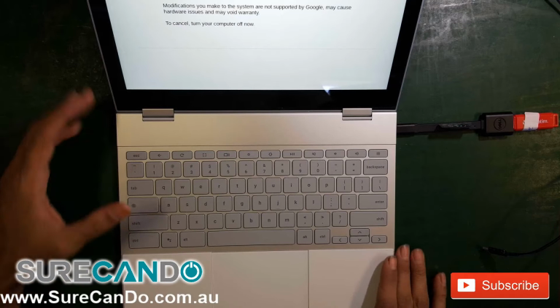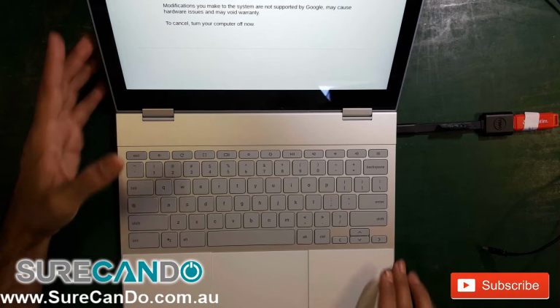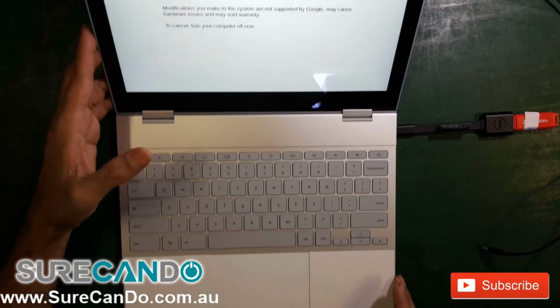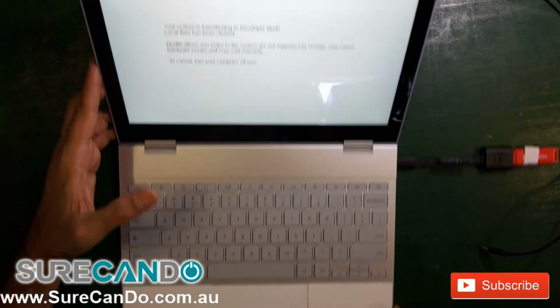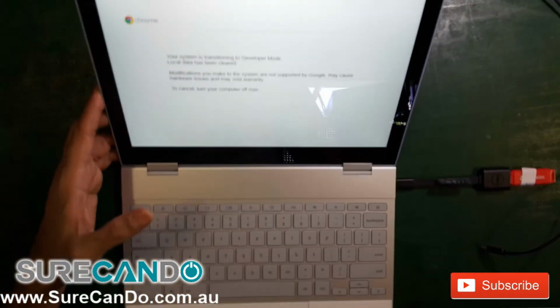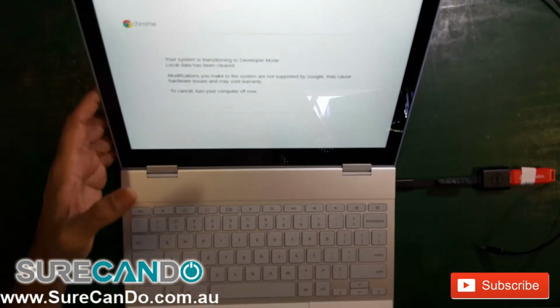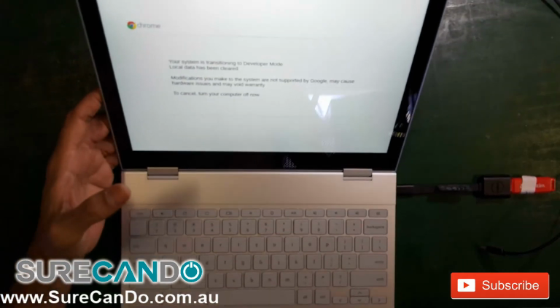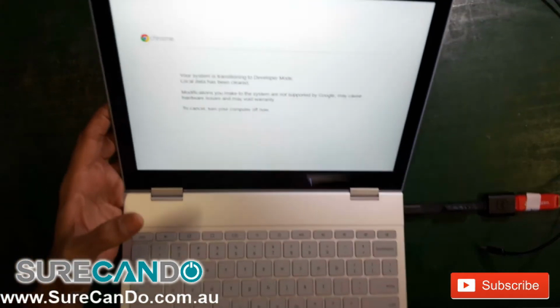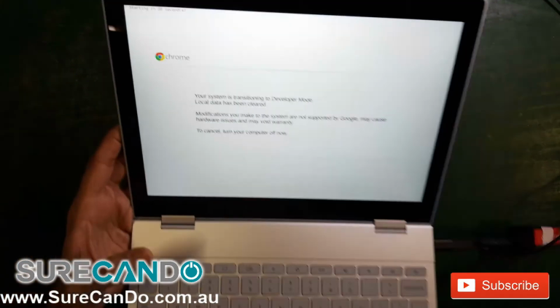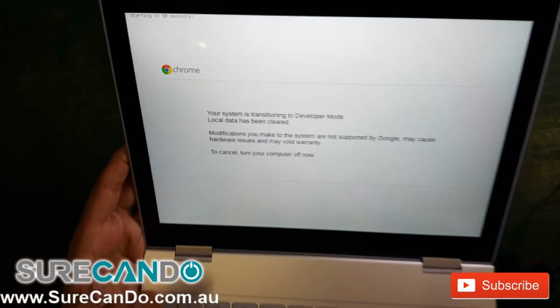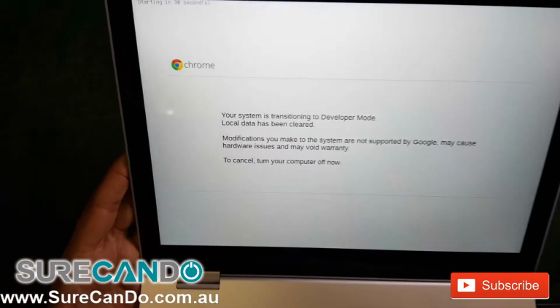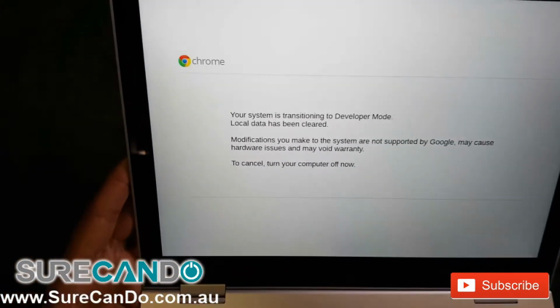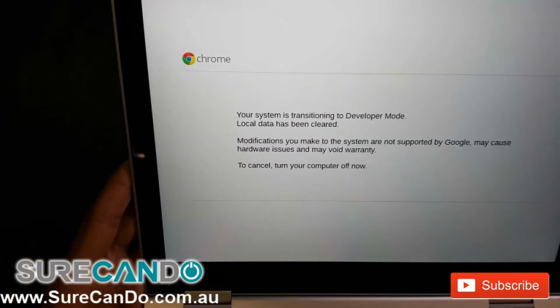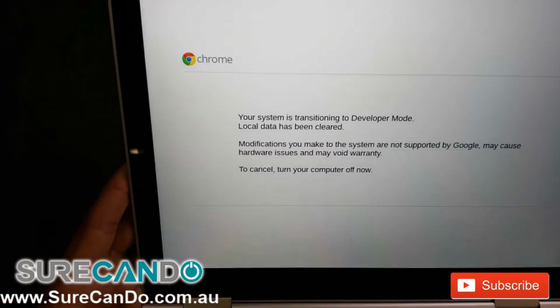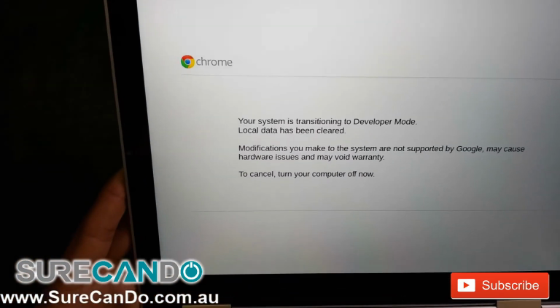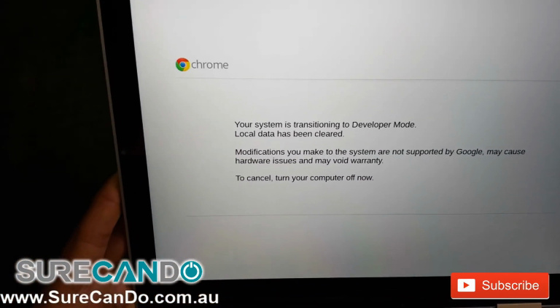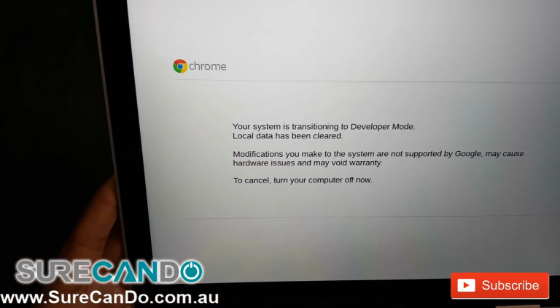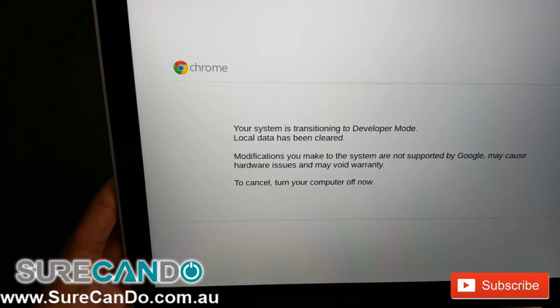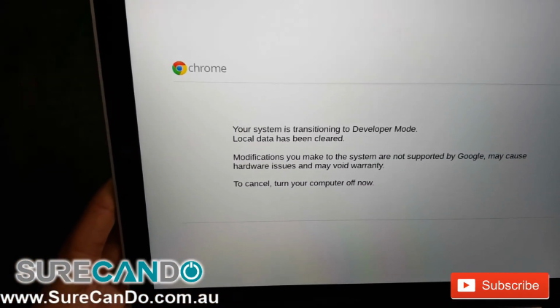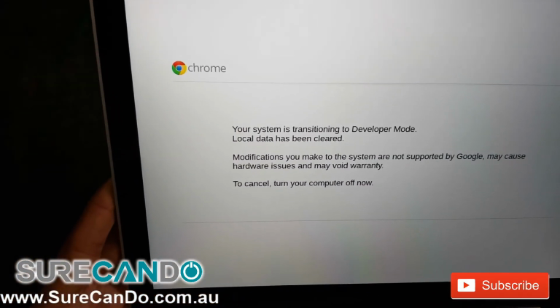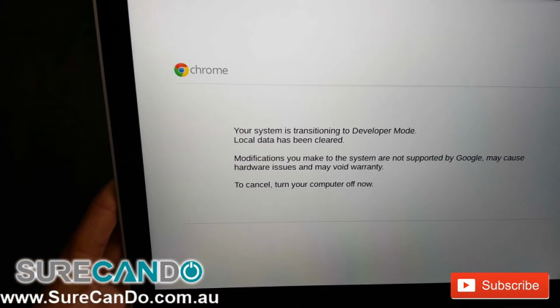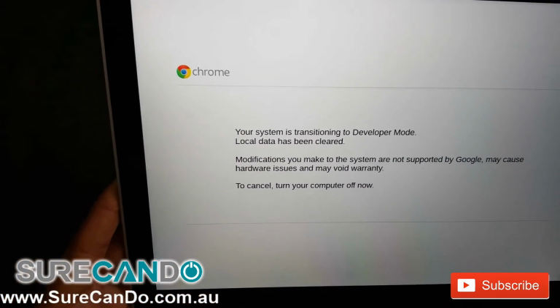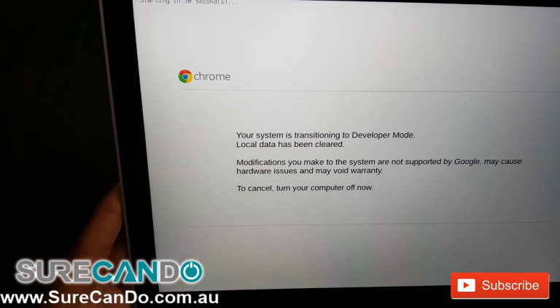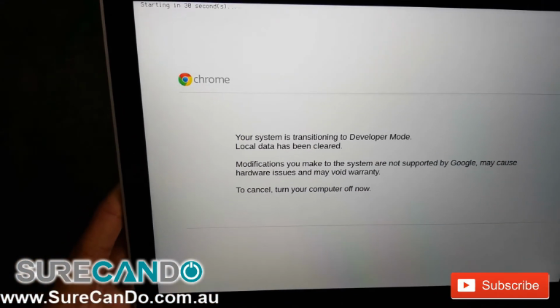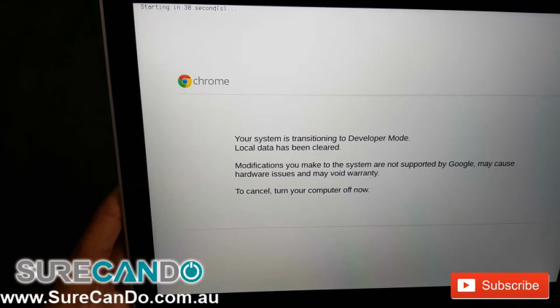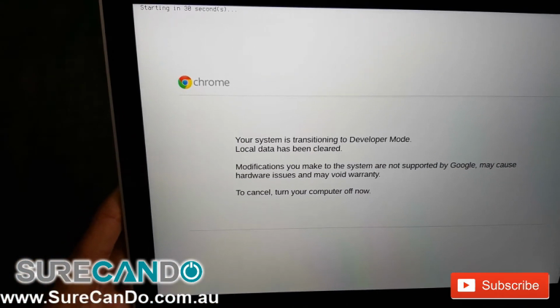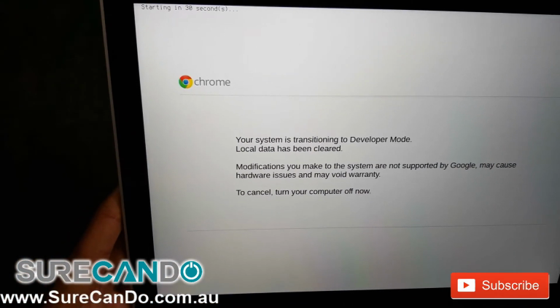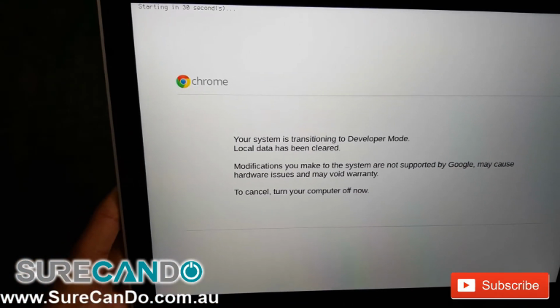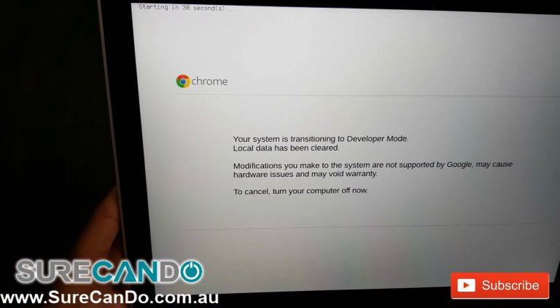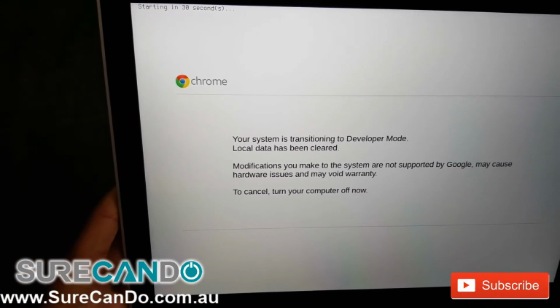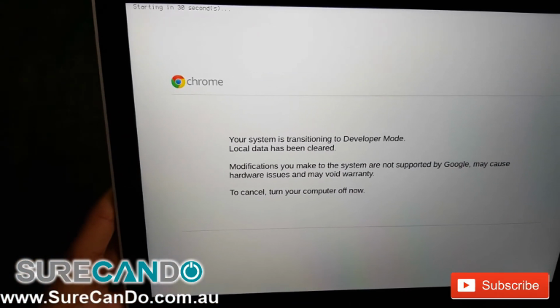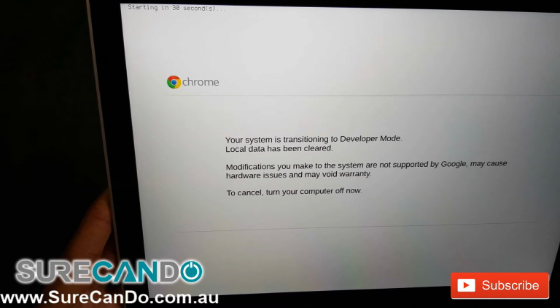When this is finished you will need to sign back in again. It's like factory resetting, but developer mode is now enabled.